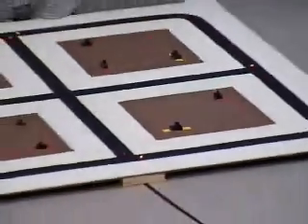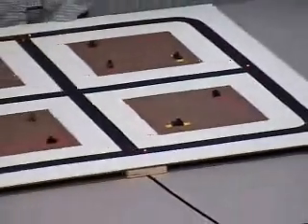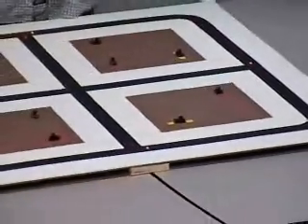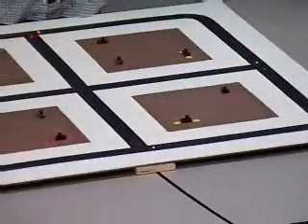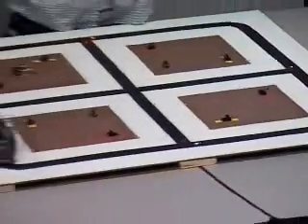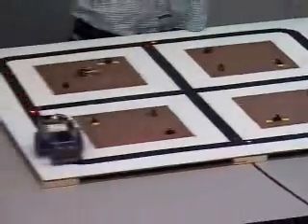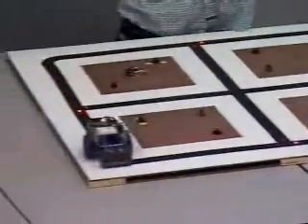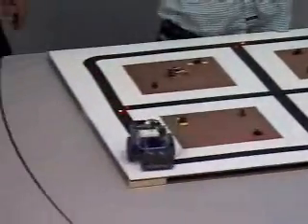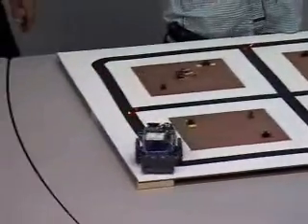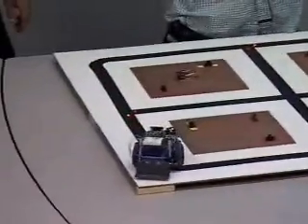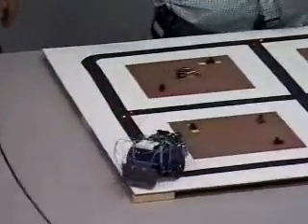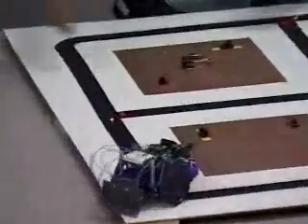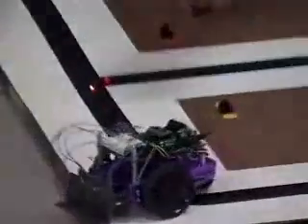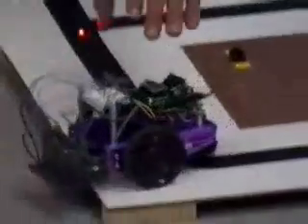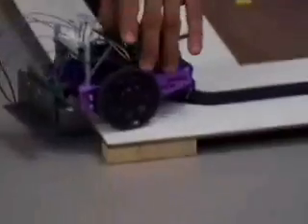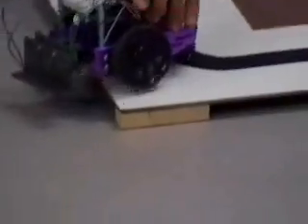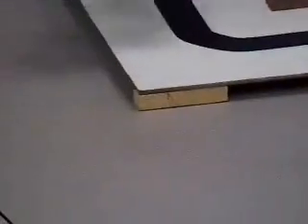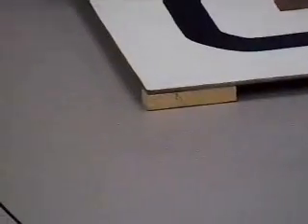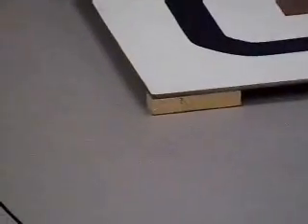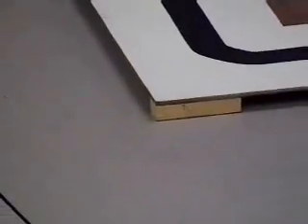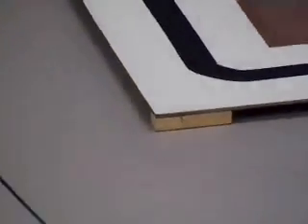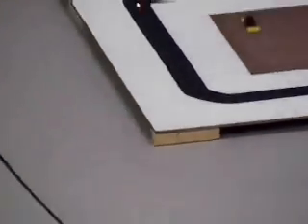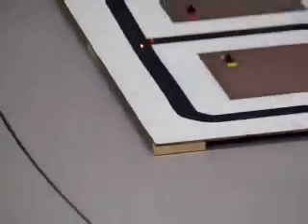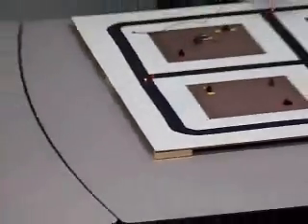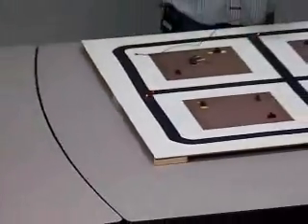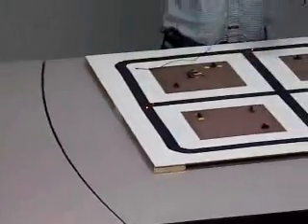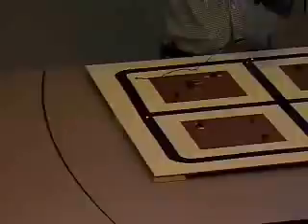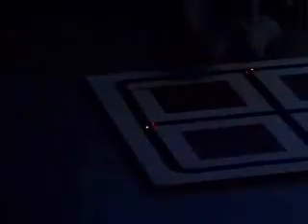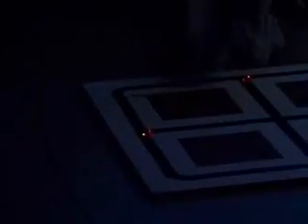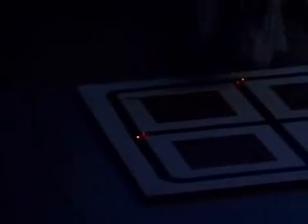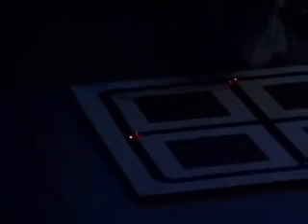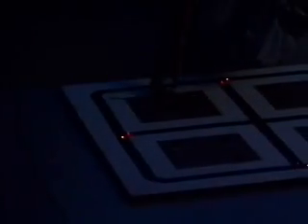Because we're using light sensors, light...